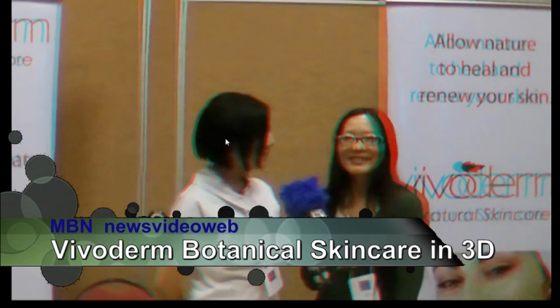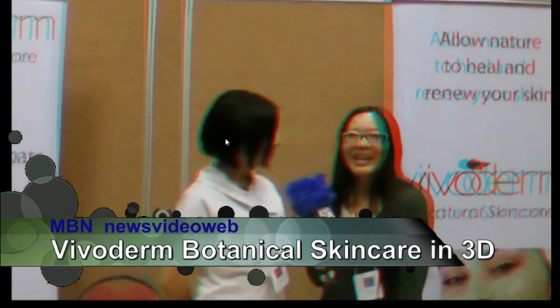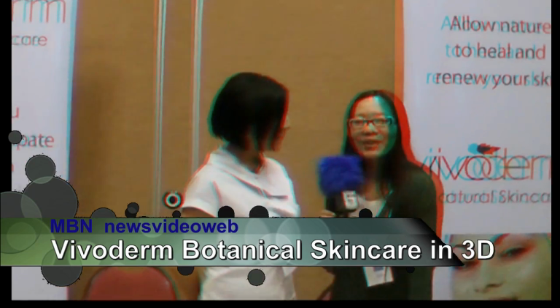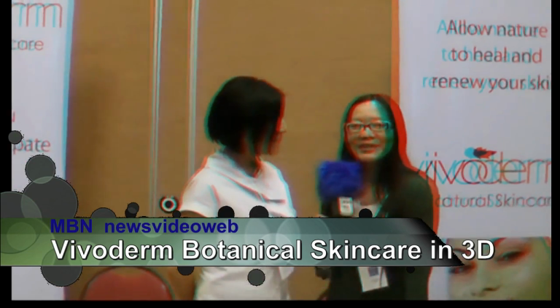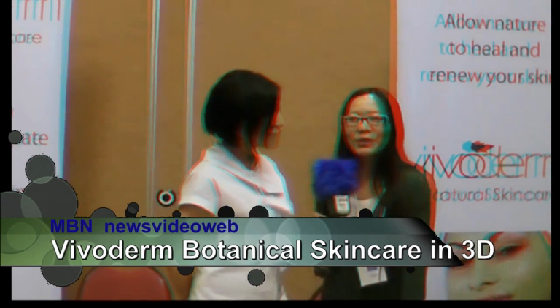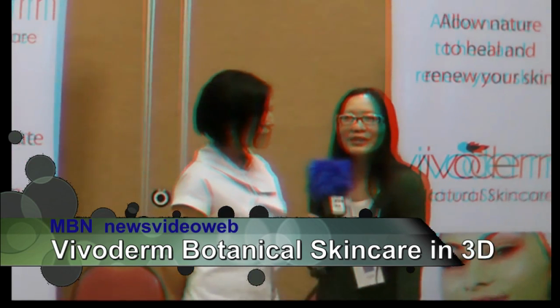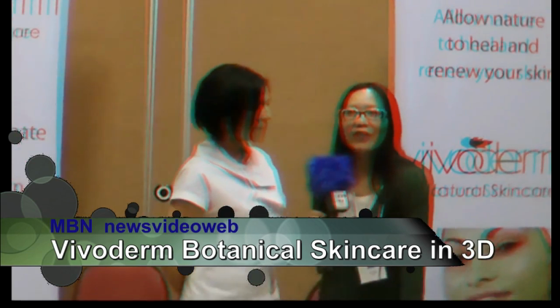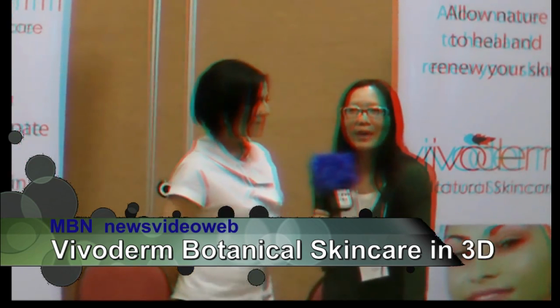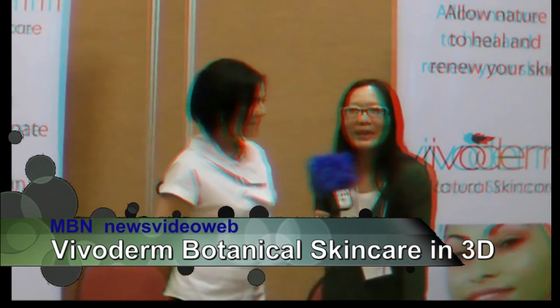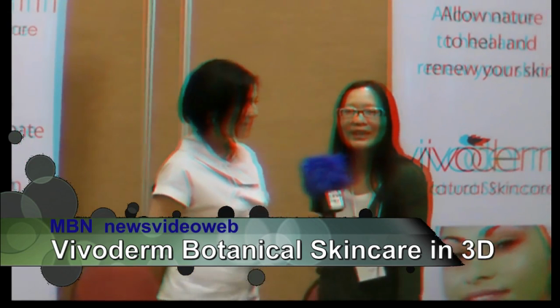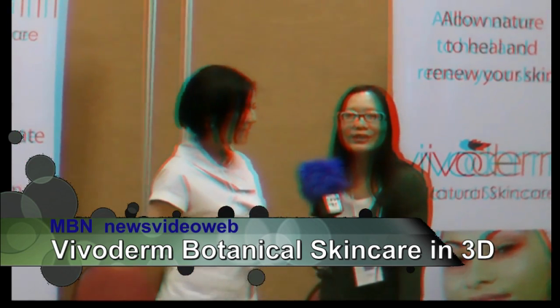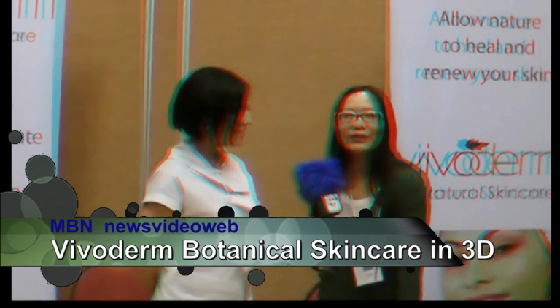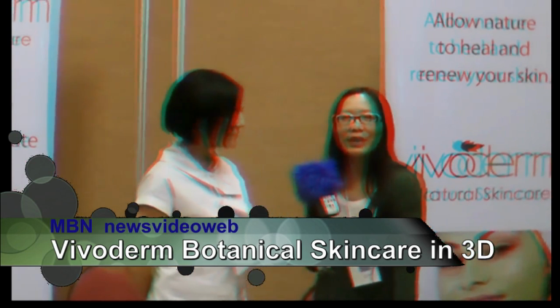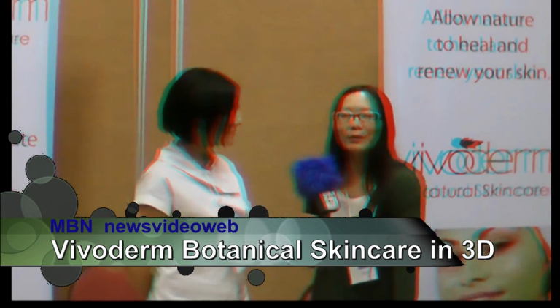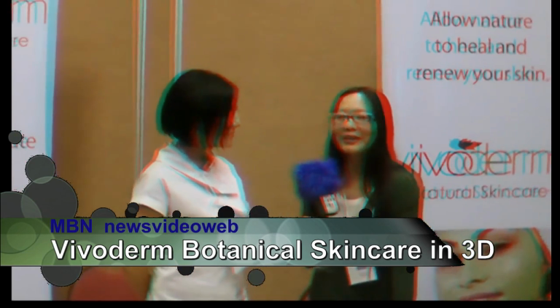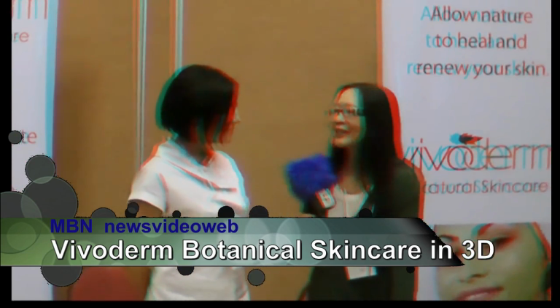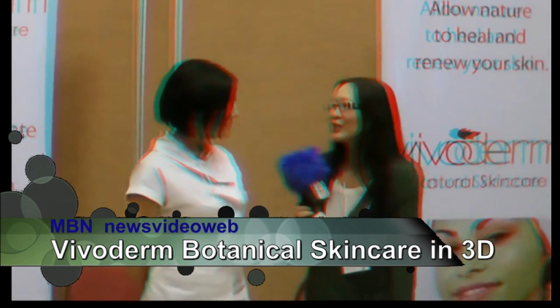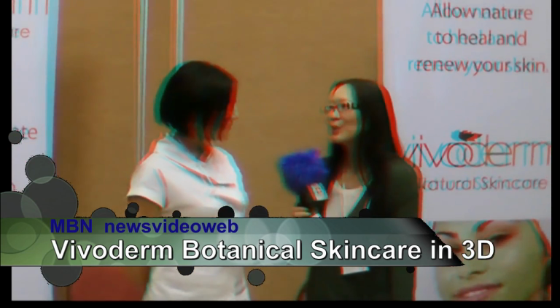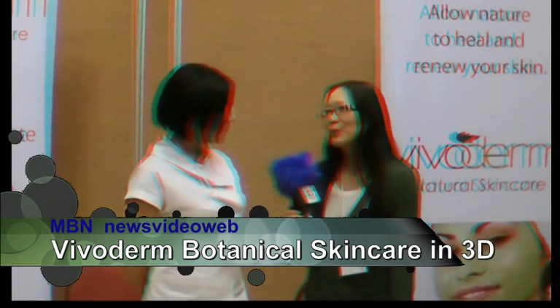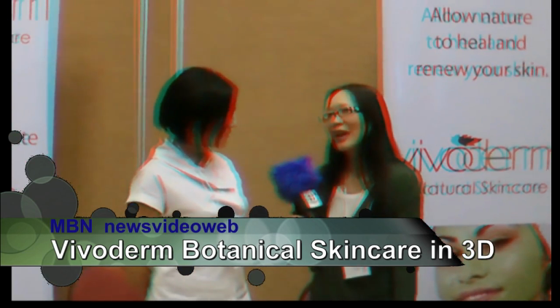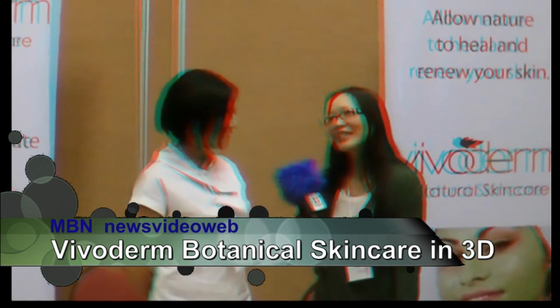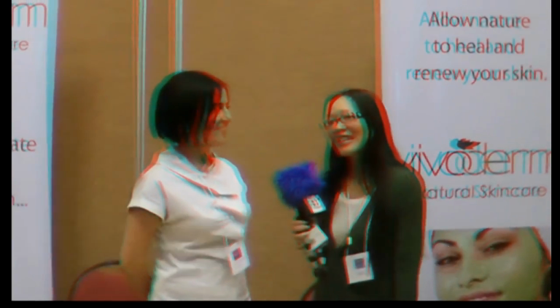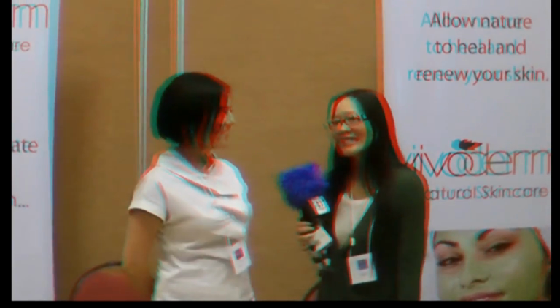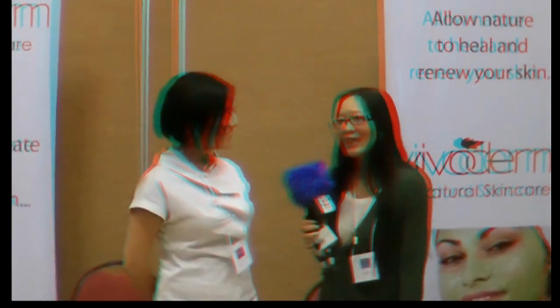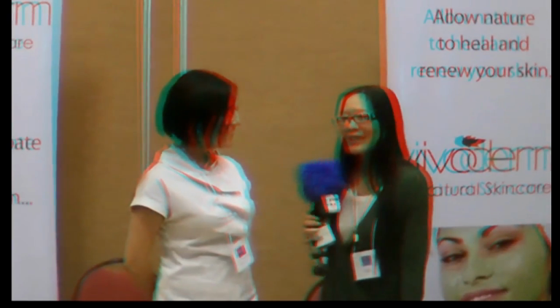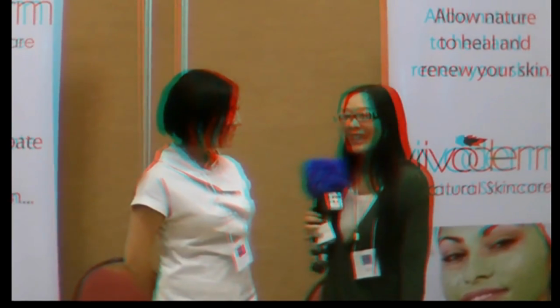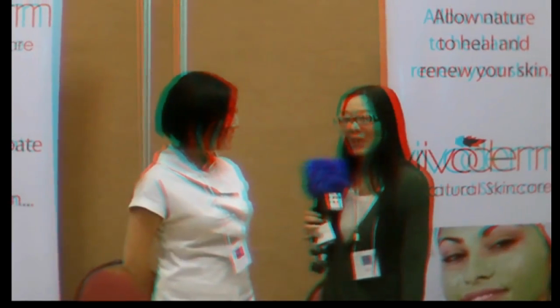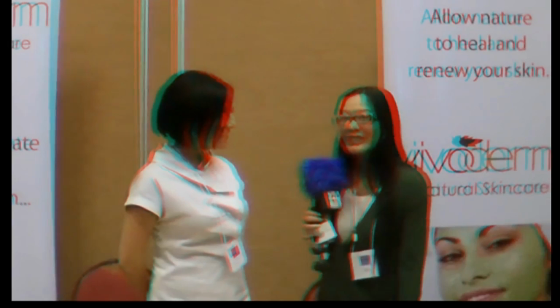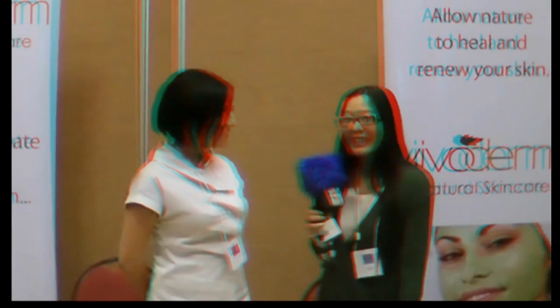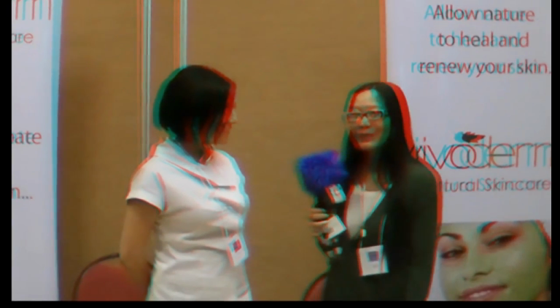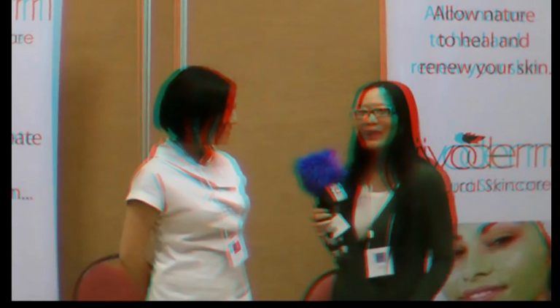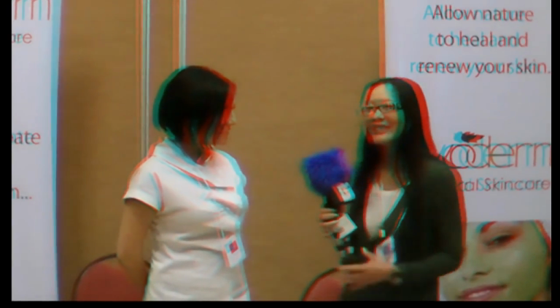Hello, this is Joyce Chow for MBN, our News Video Web. We're here at Consumer Product Events celebrating, of course, Eco Products.